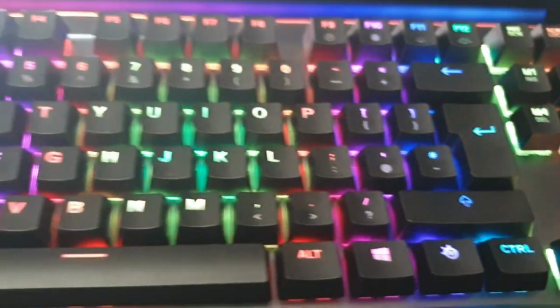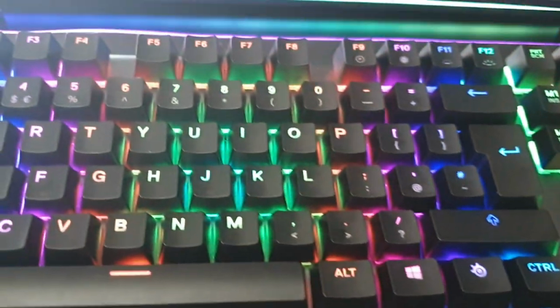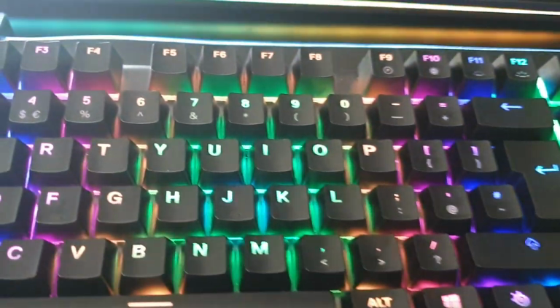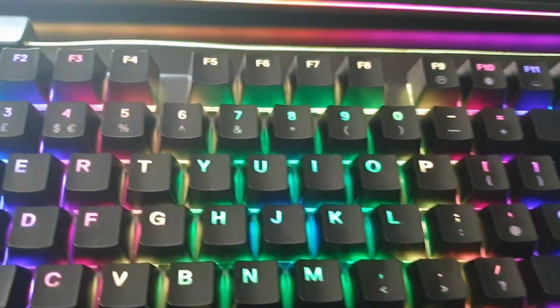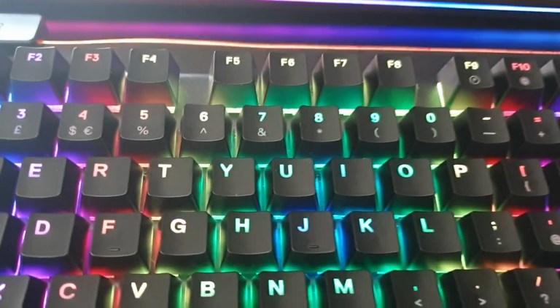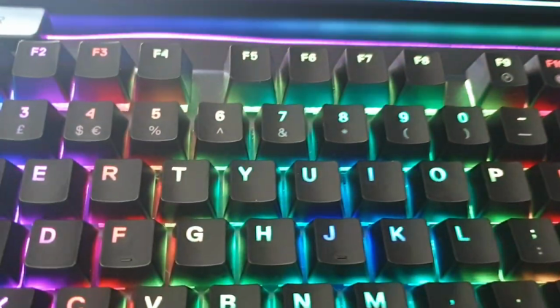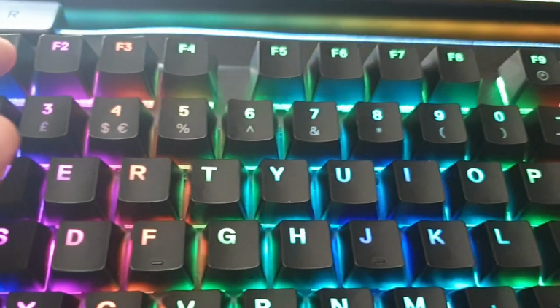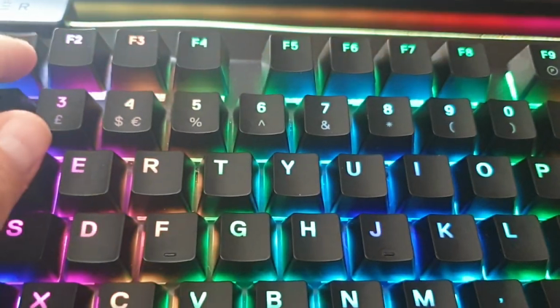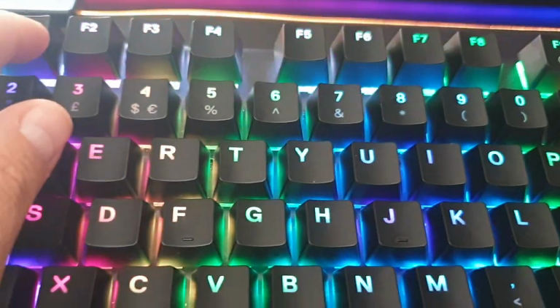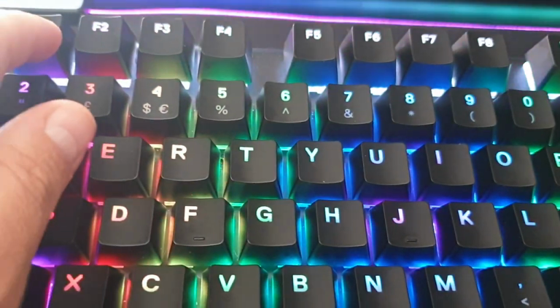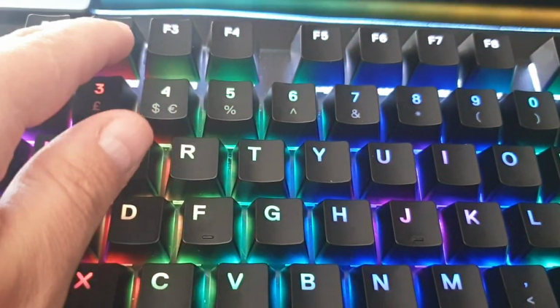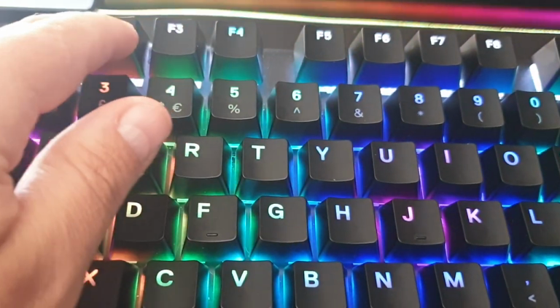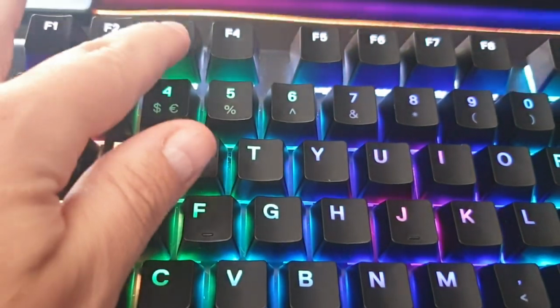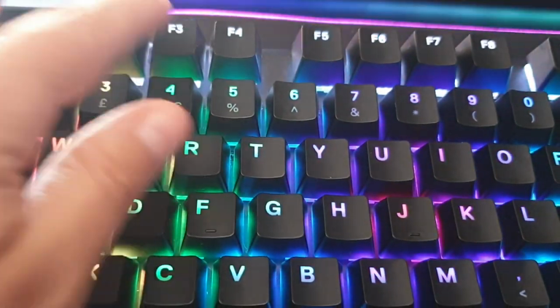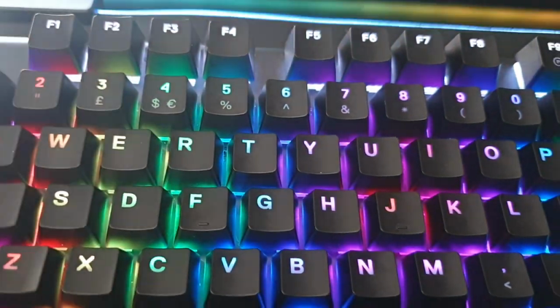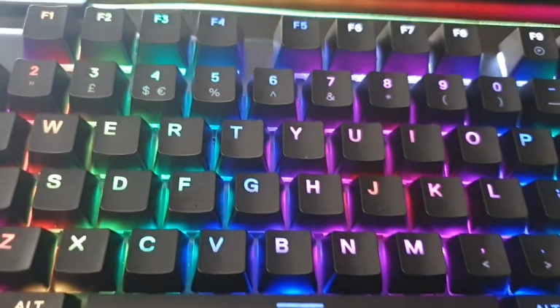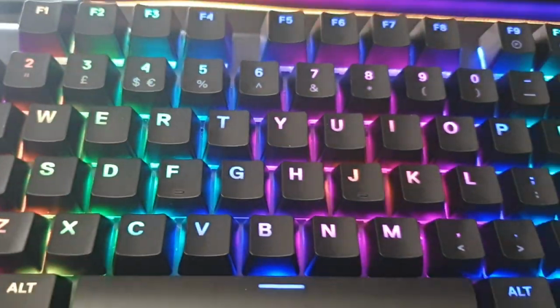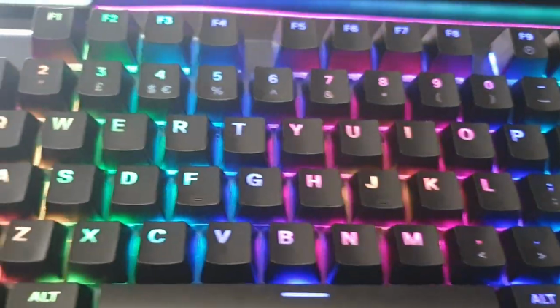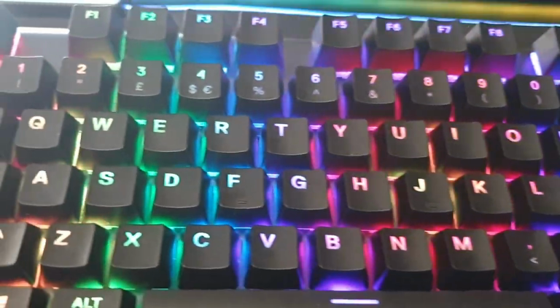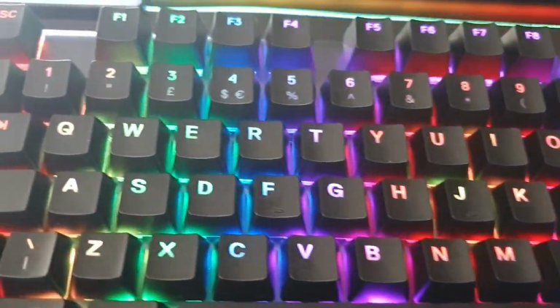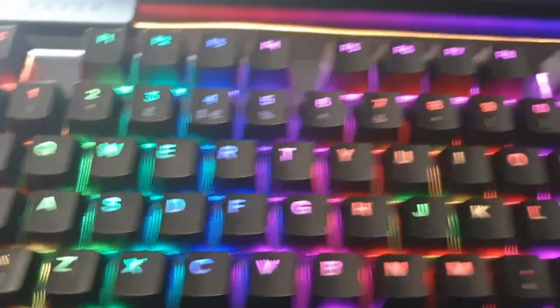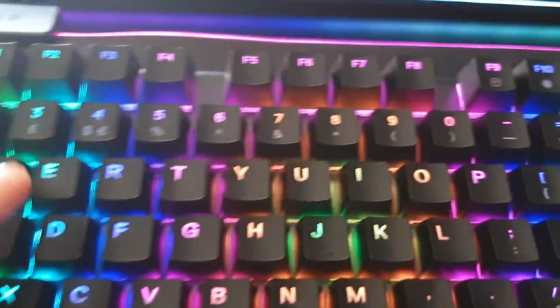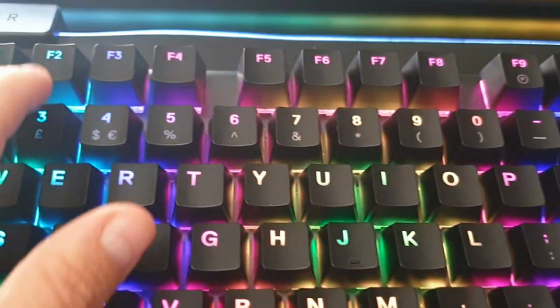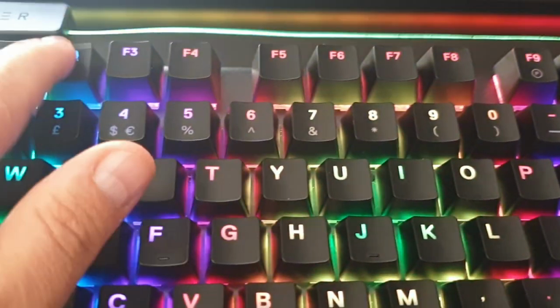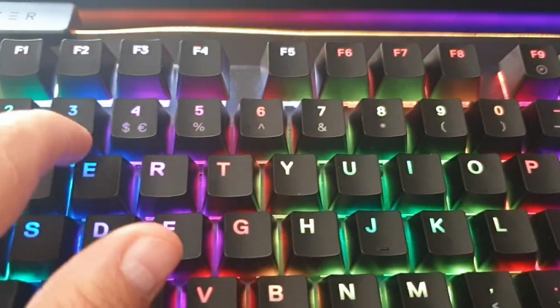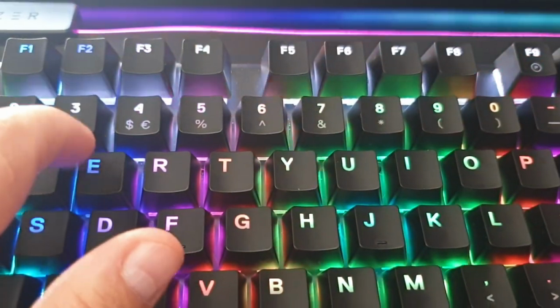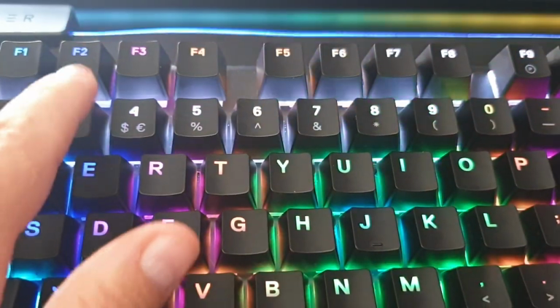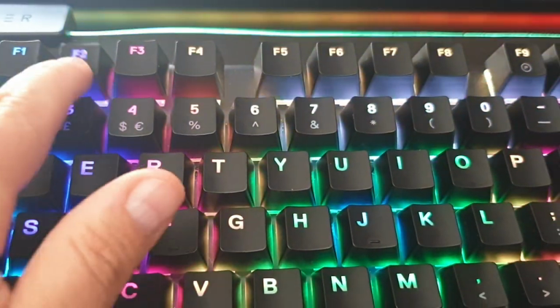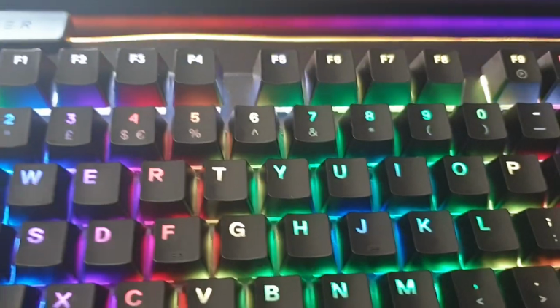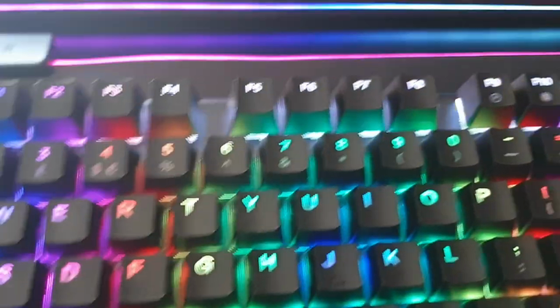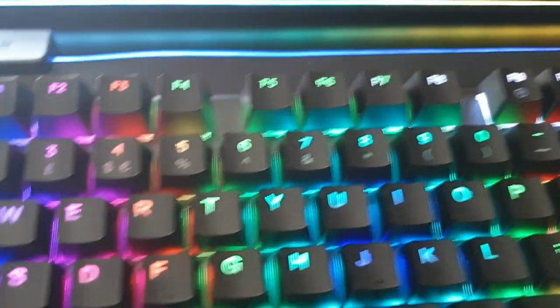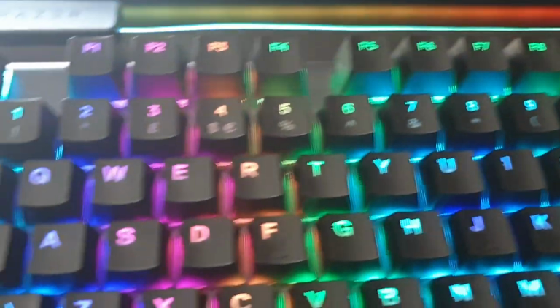How about the F keys? Sounds exactly the same — about exactly the same.